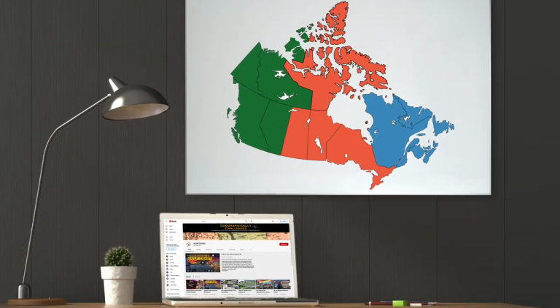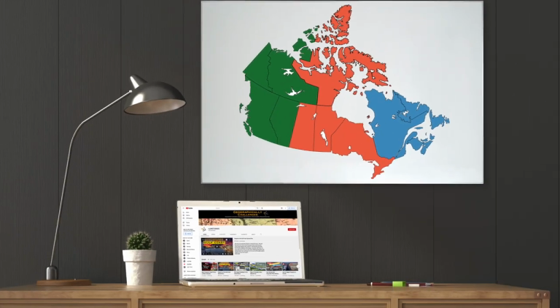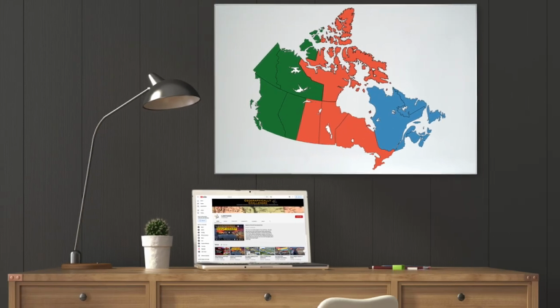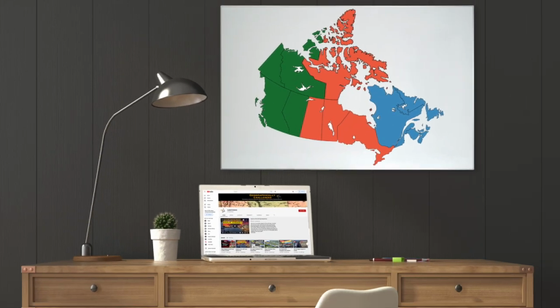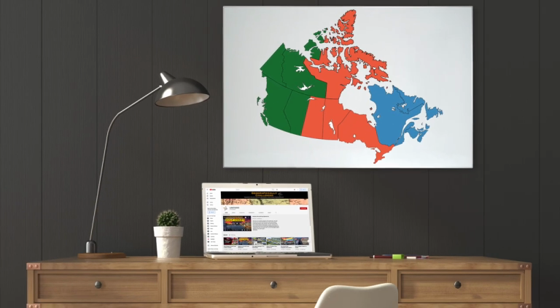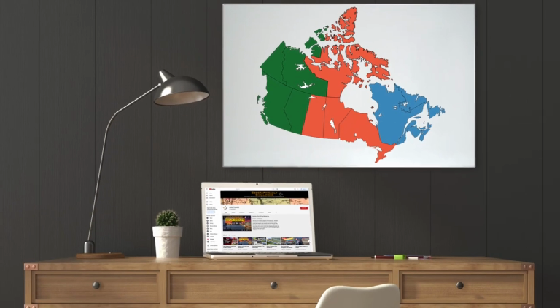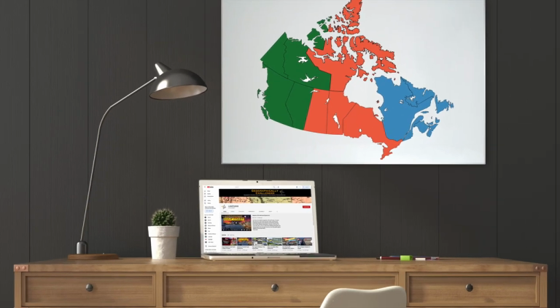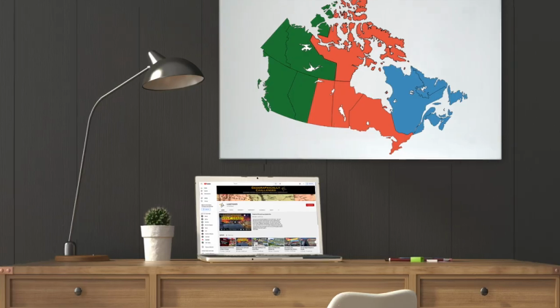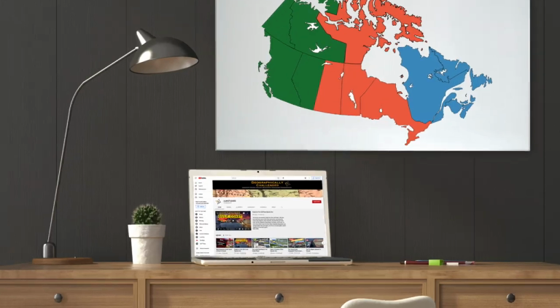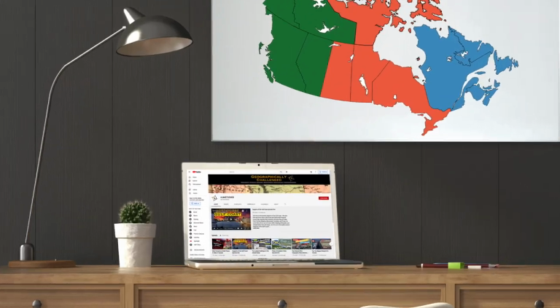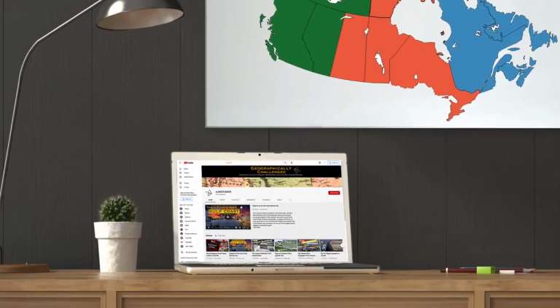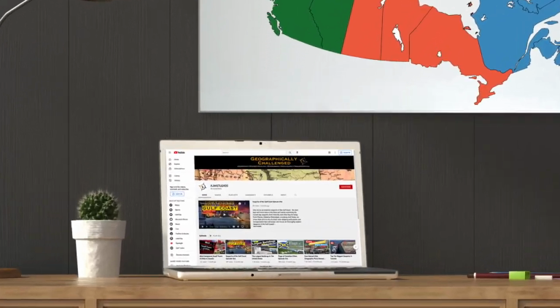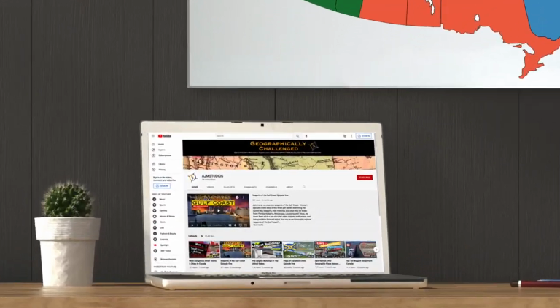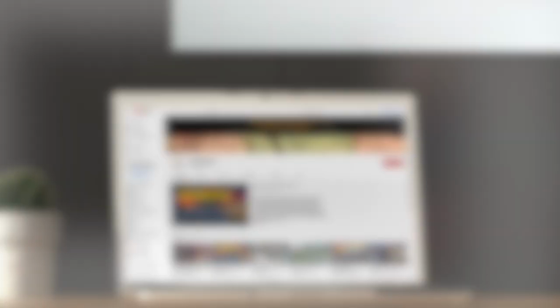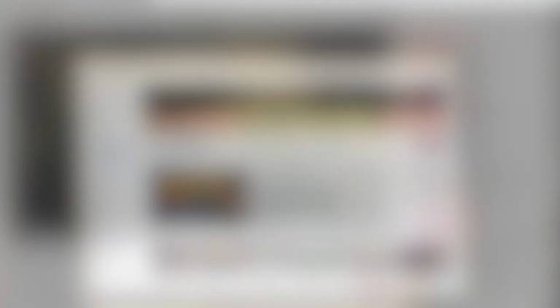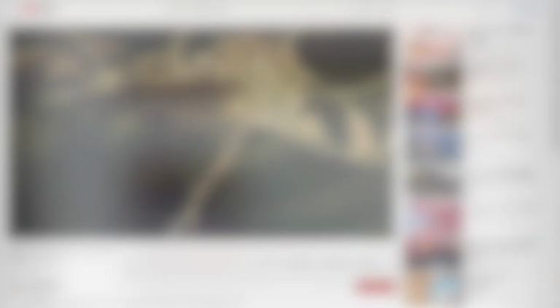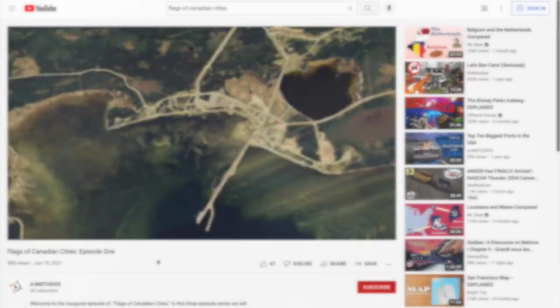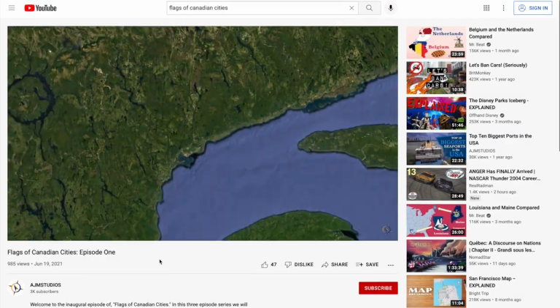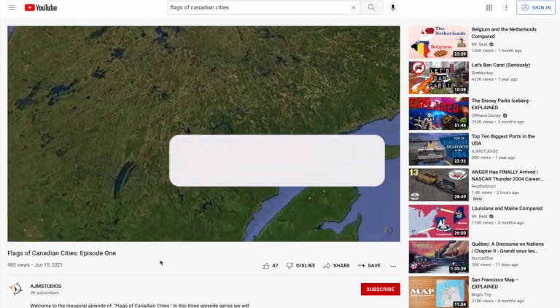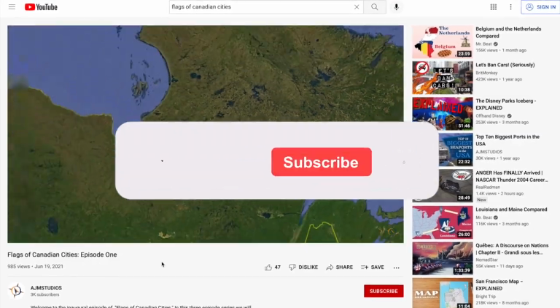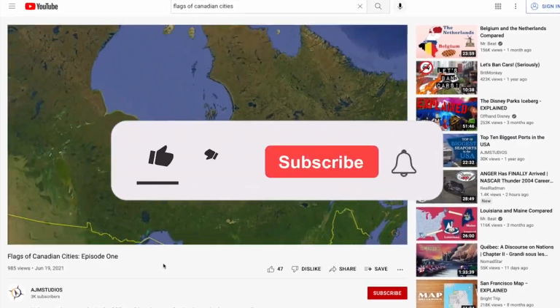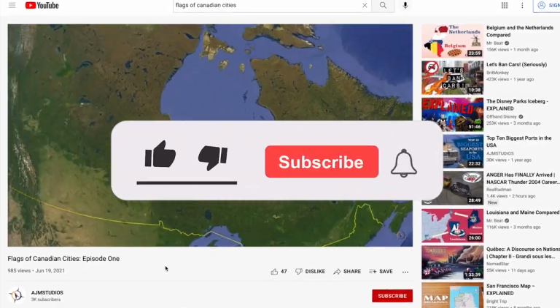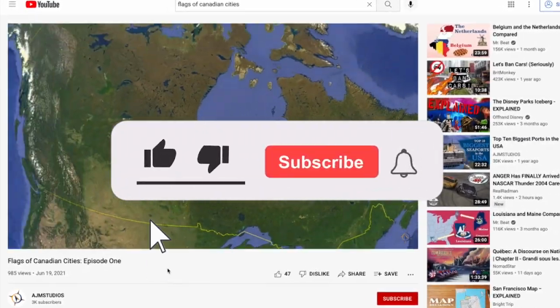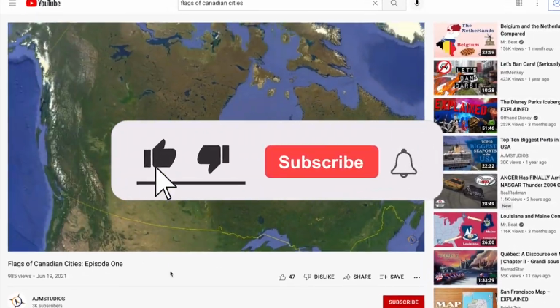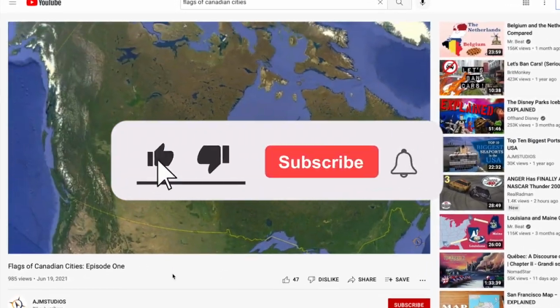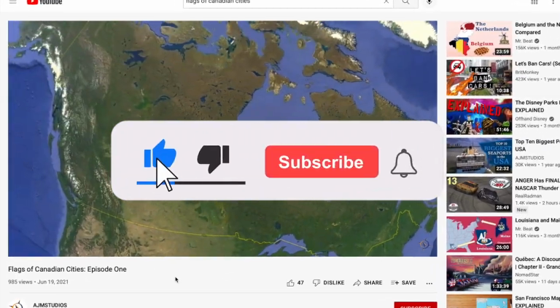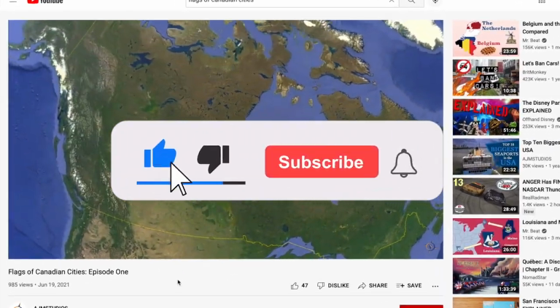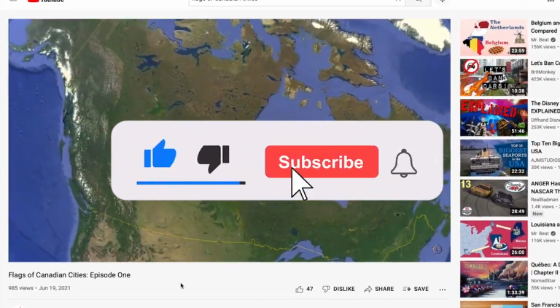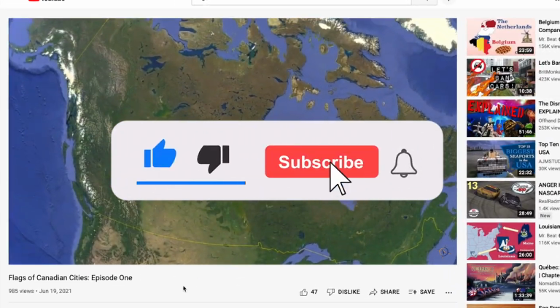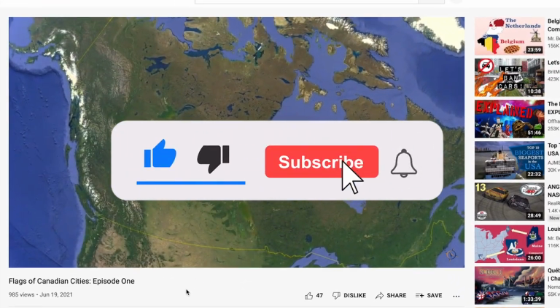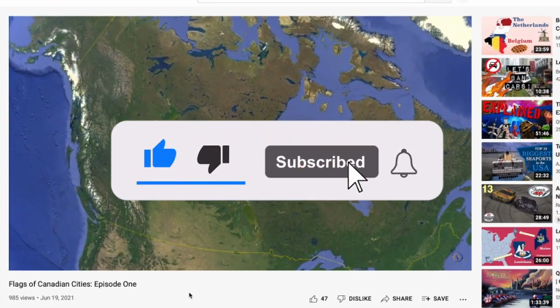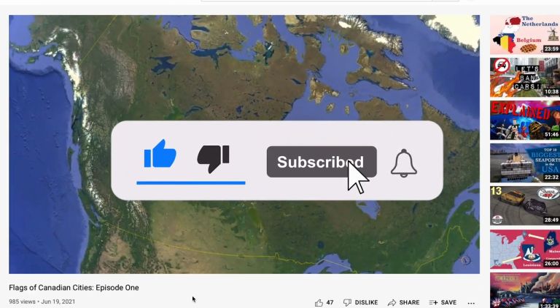If you haven't seen the first episode yet, go ahead and check it out after this video. And don't forget to like, subscribe, and comment below.